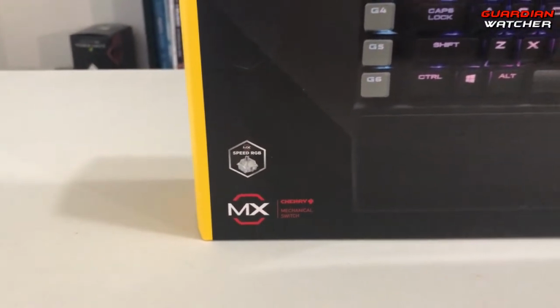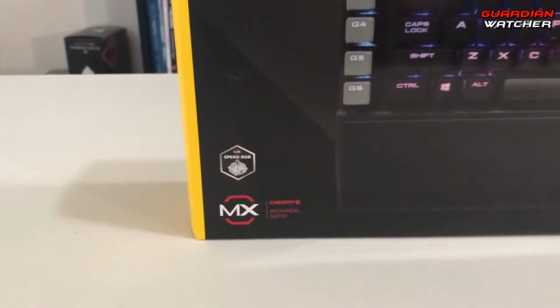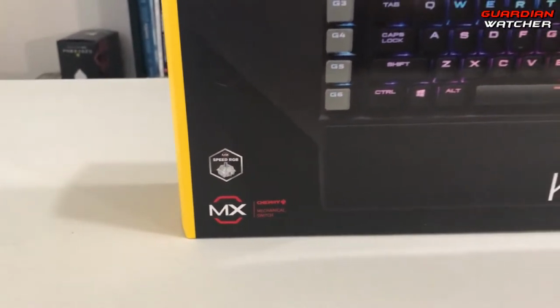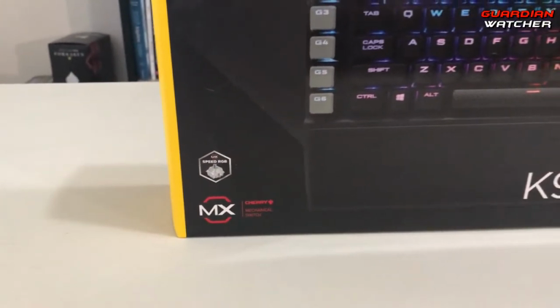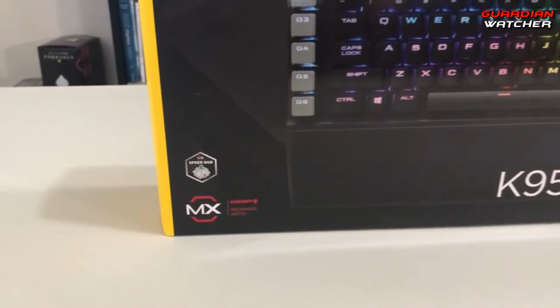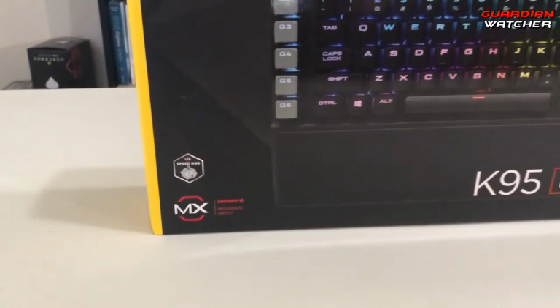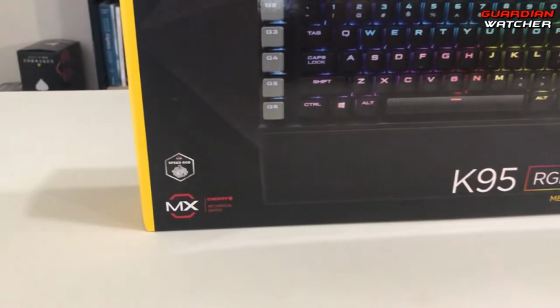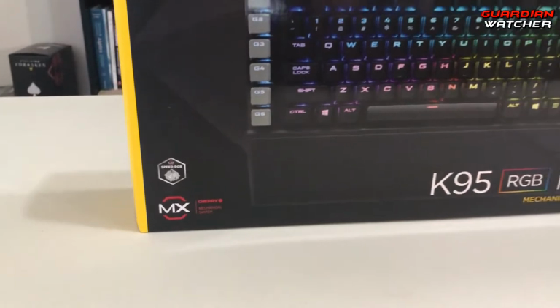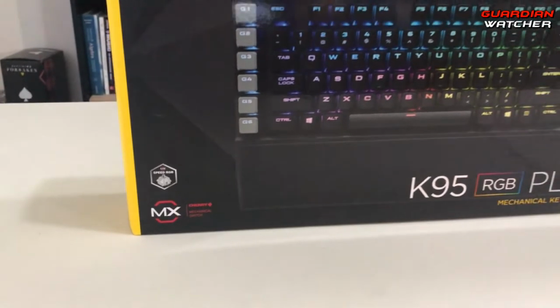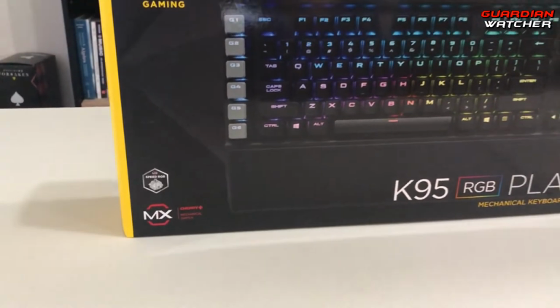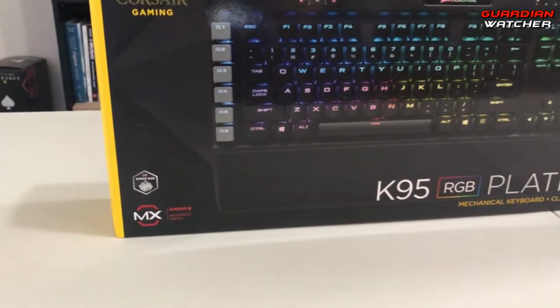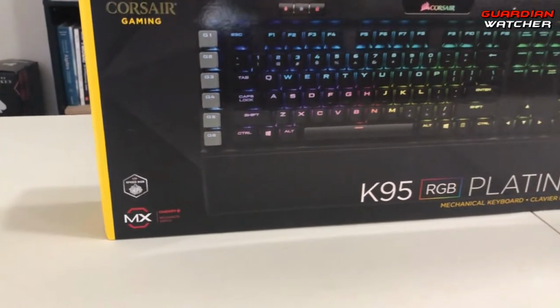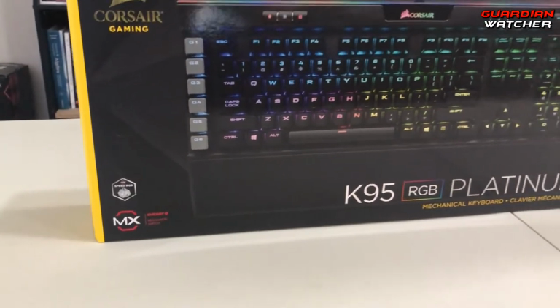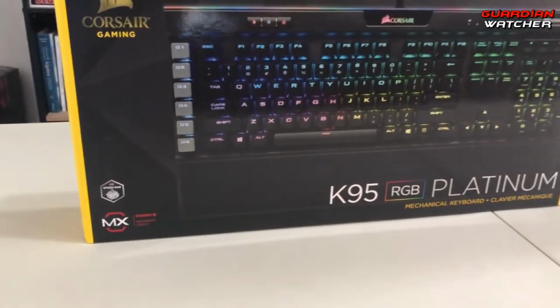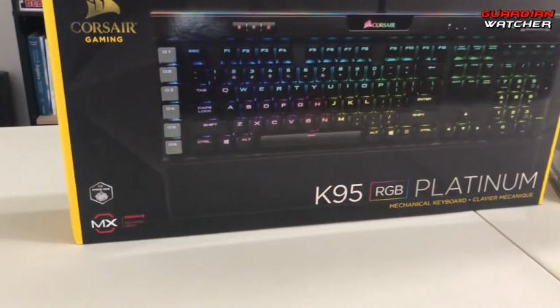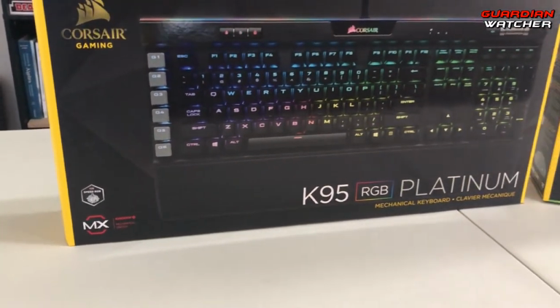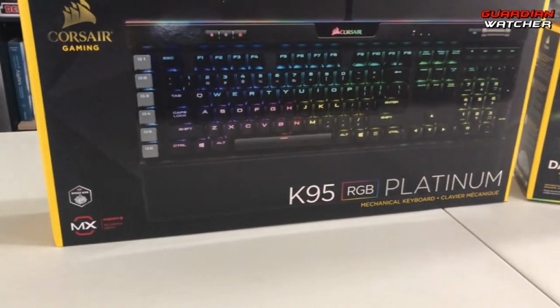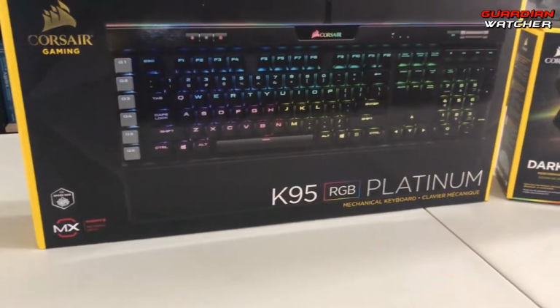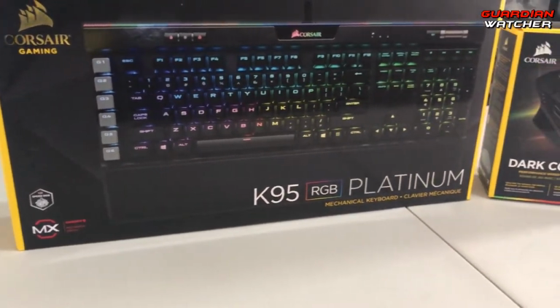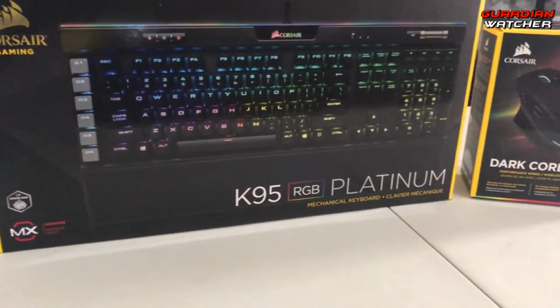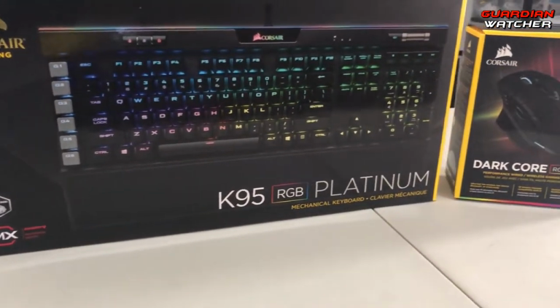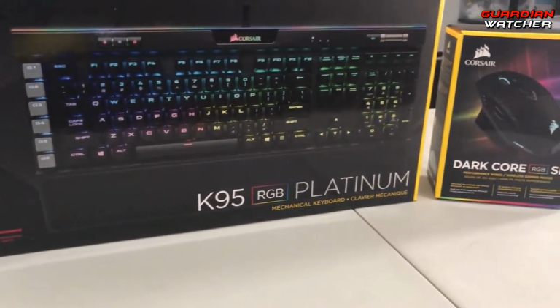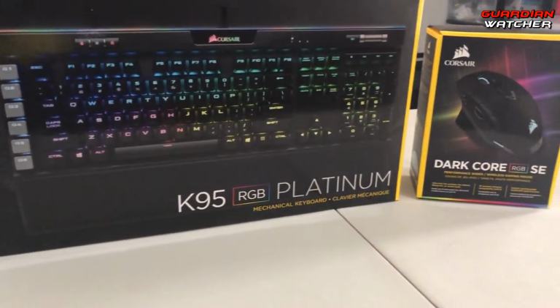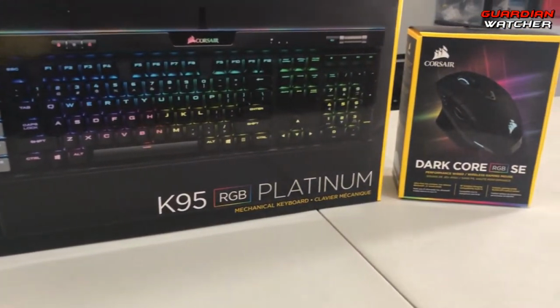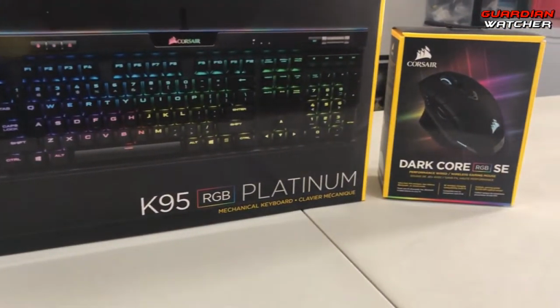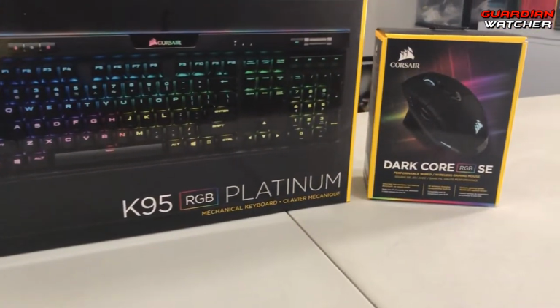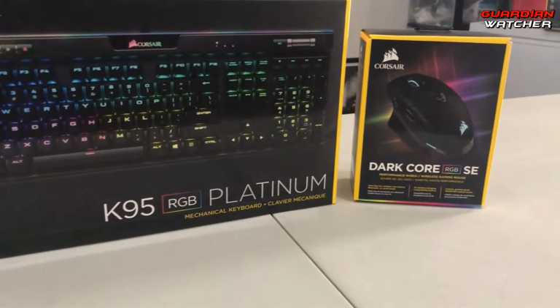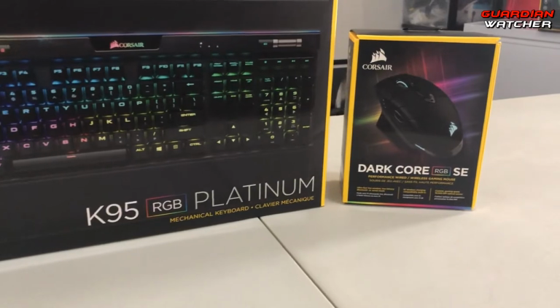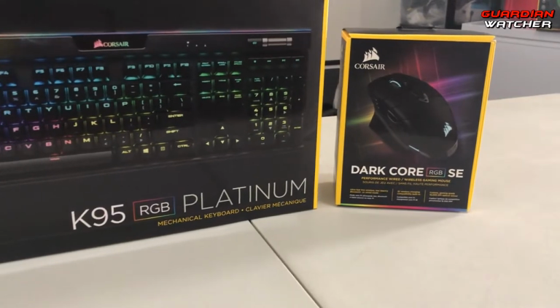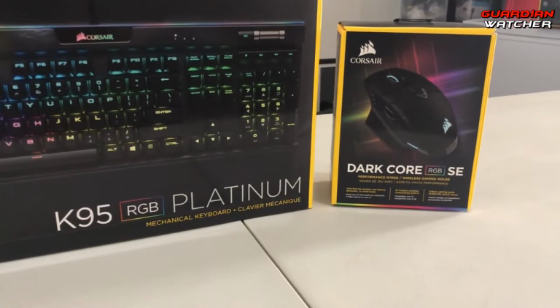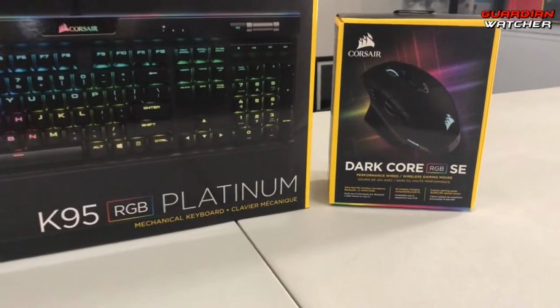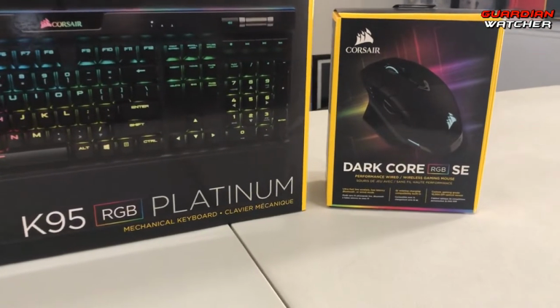As for peripherals, I'm using a Corsair K95 RGB Platinum with a Corsair Dark Core RGB SE mouse, and all of my cables for this system are custom cables from Cable Mods.